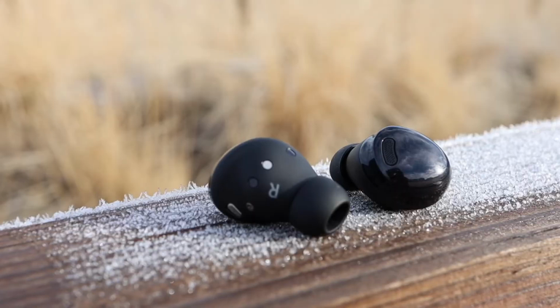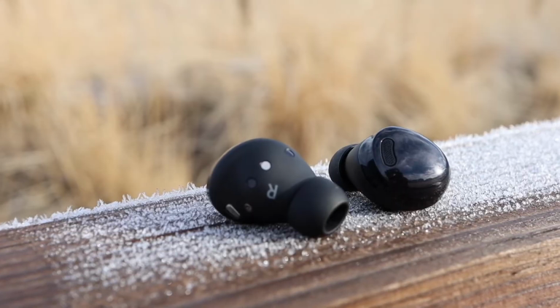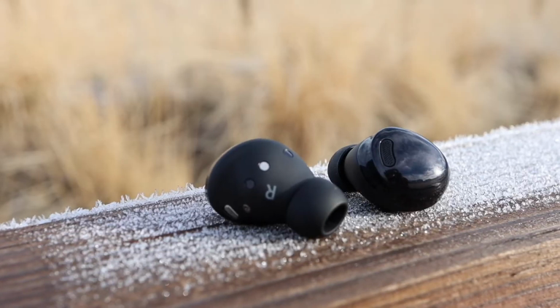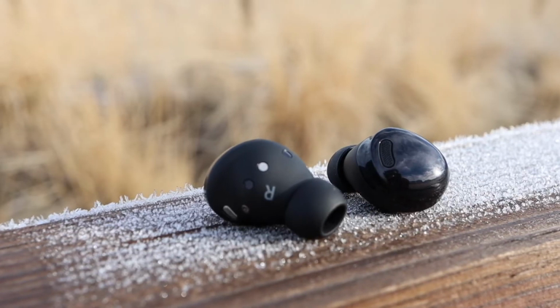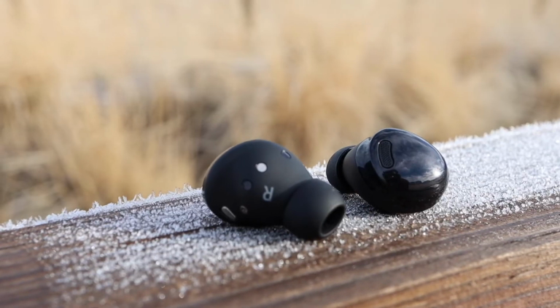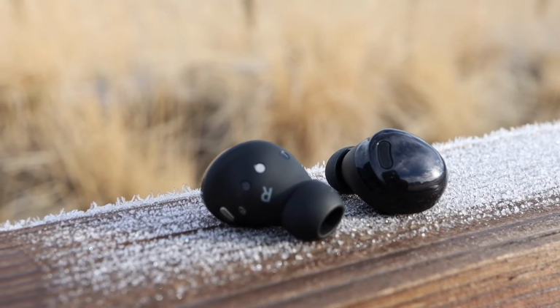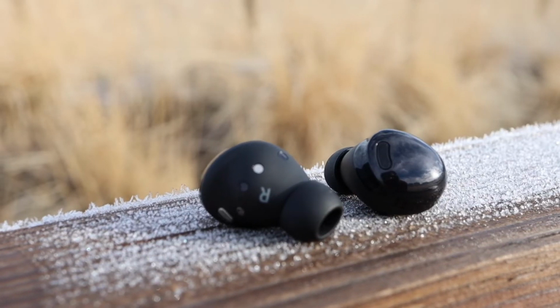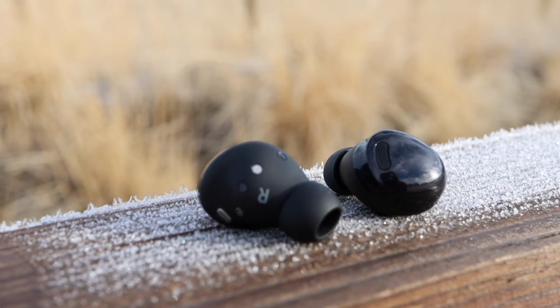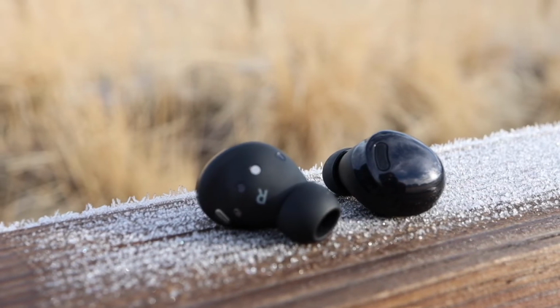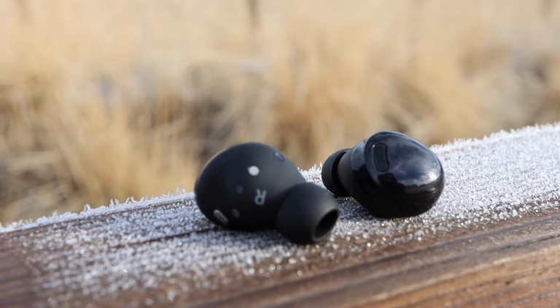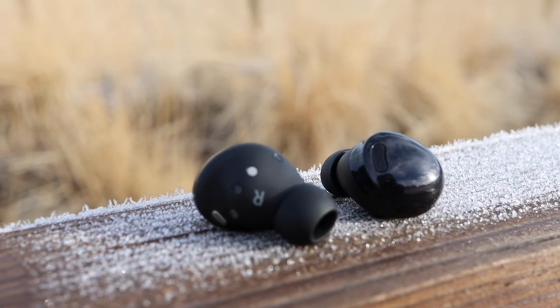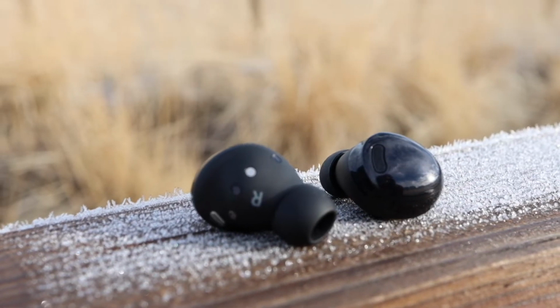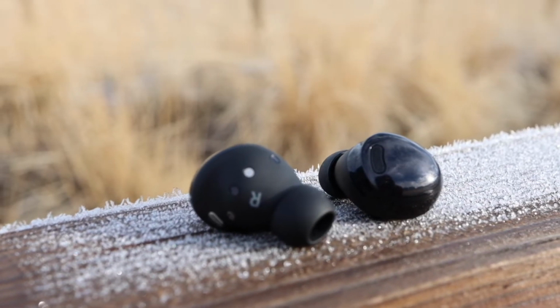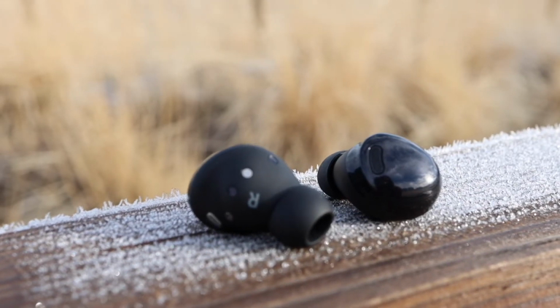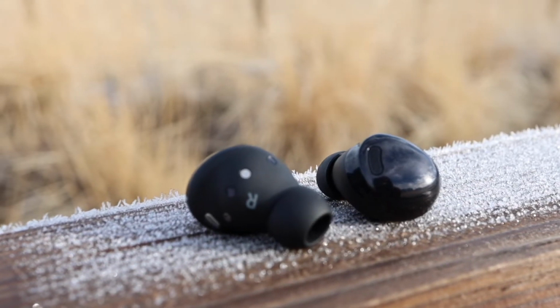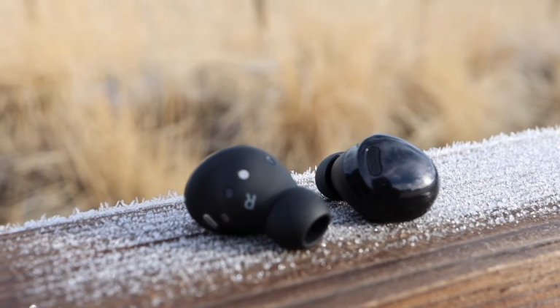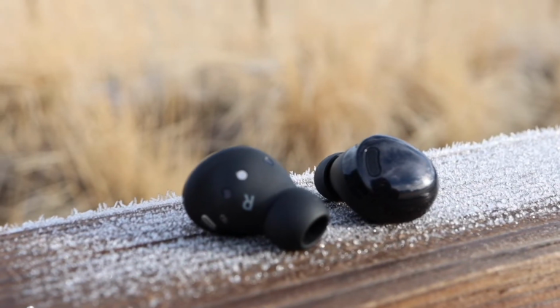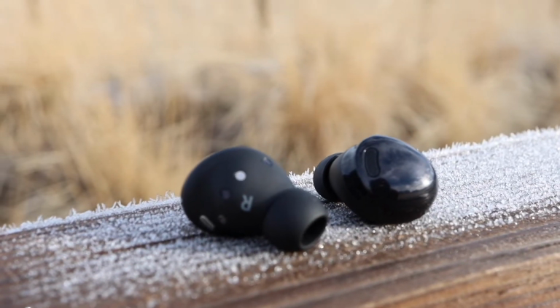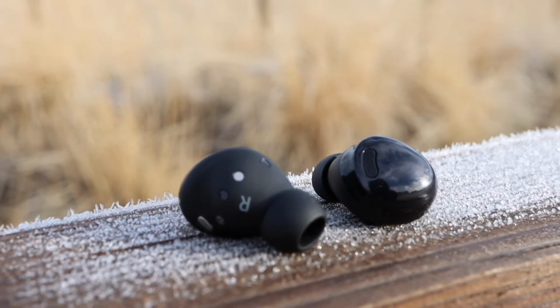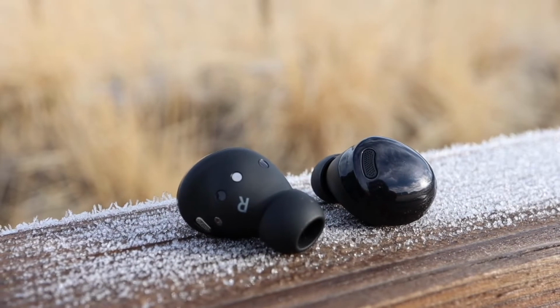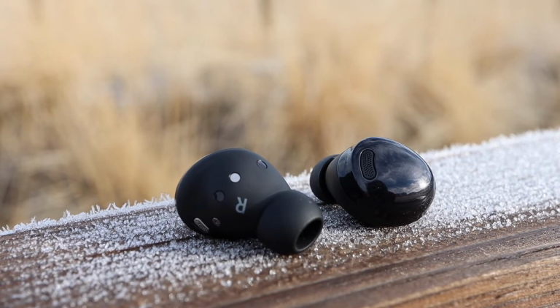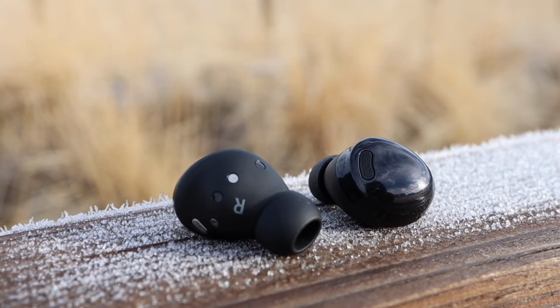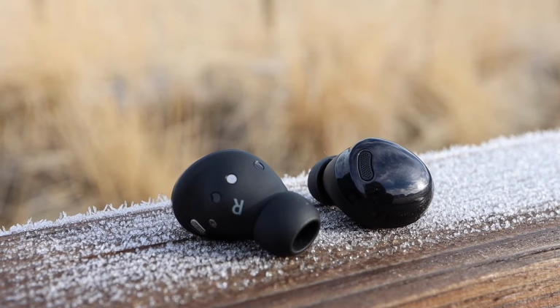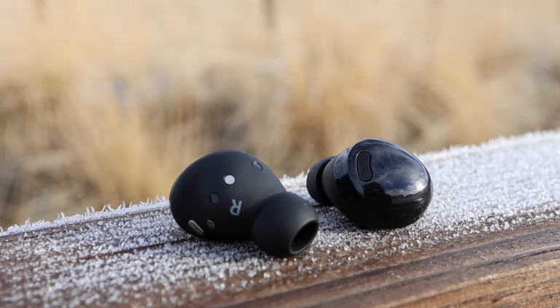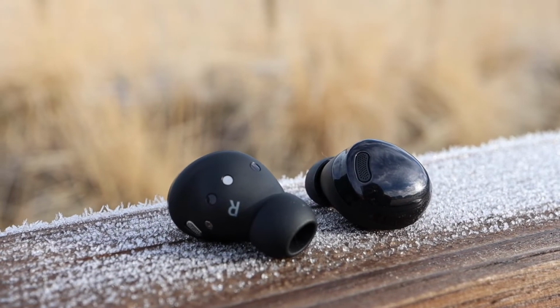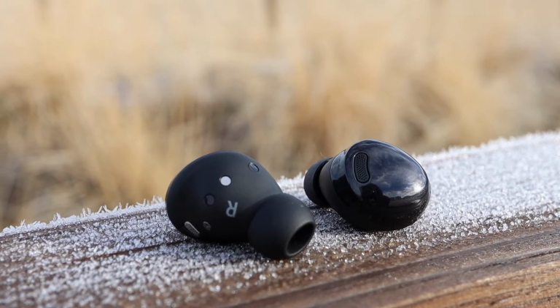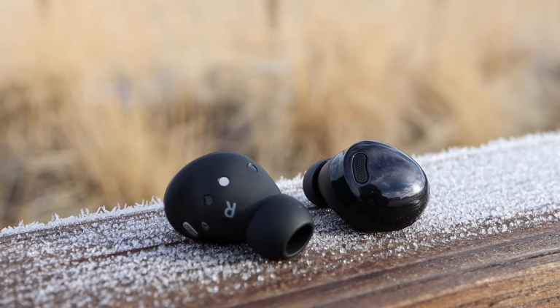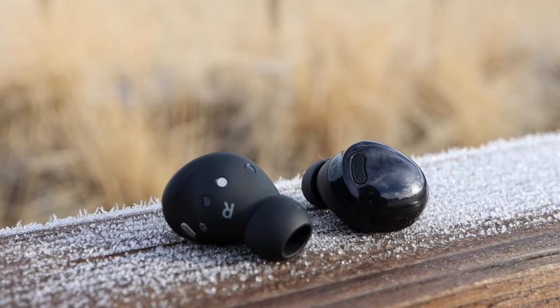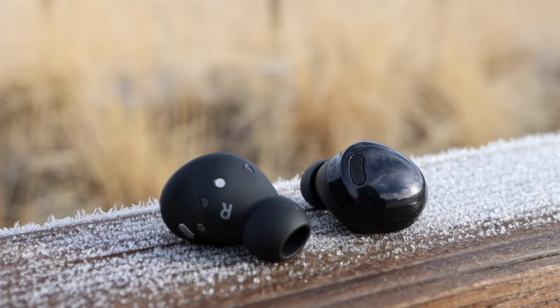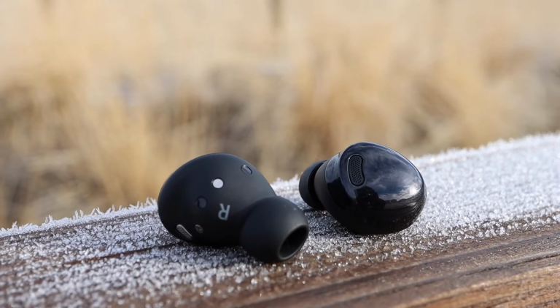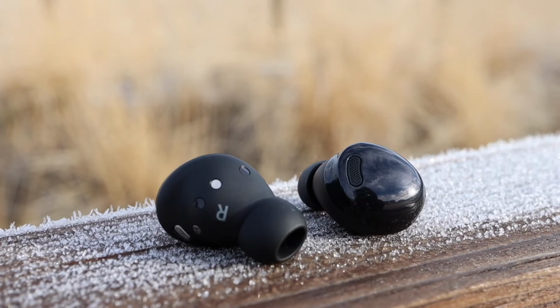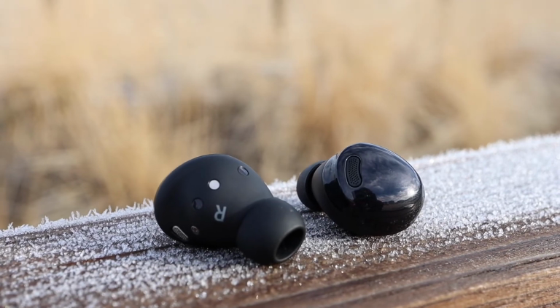For the features, they are IPX7 water resistant, have active noise cancellation, ambient mode, and they also have wireless charging and quick charge.